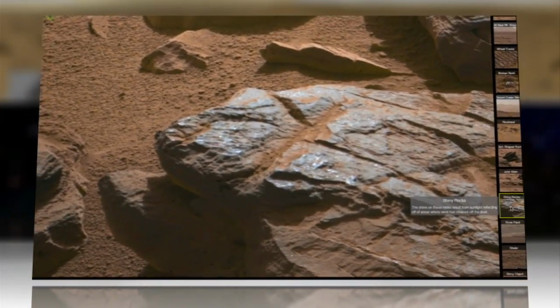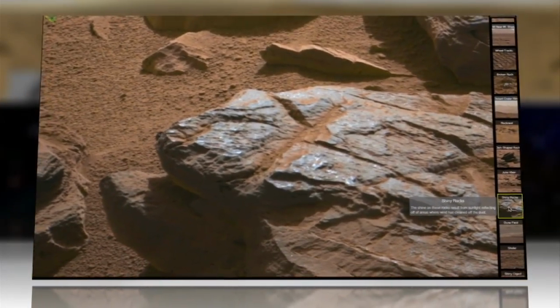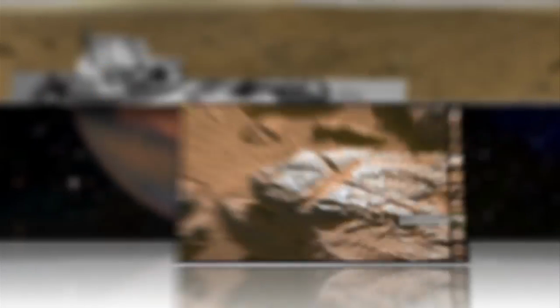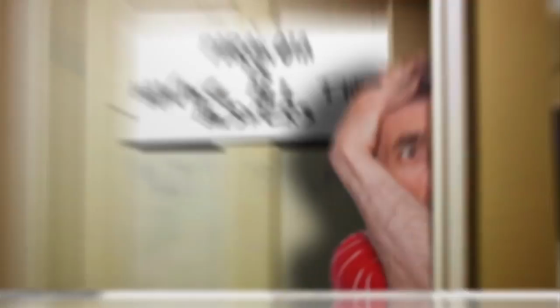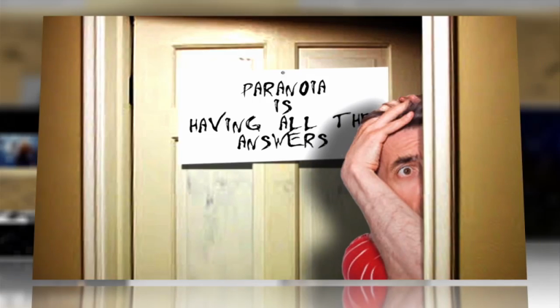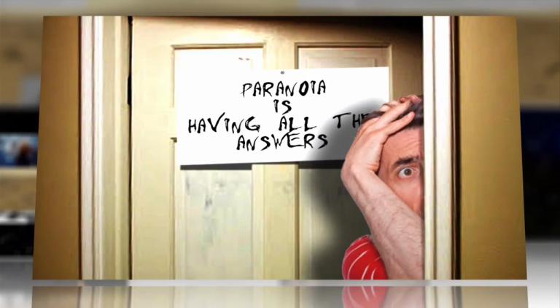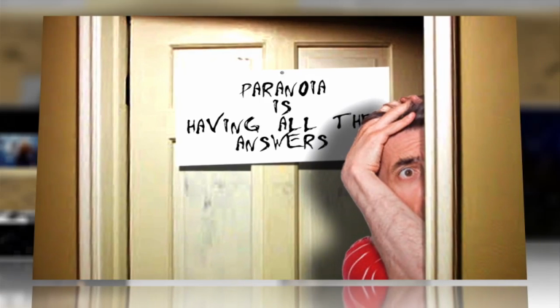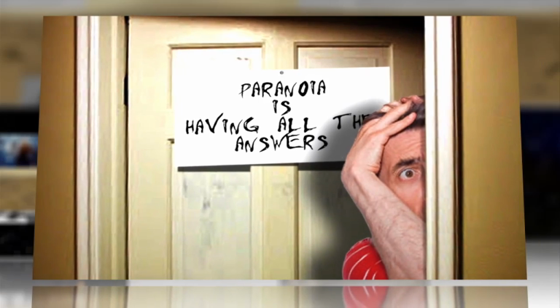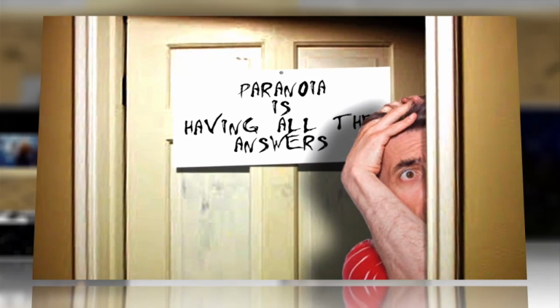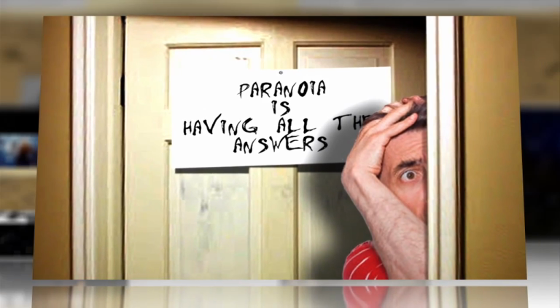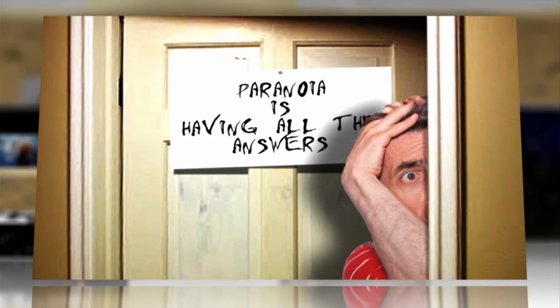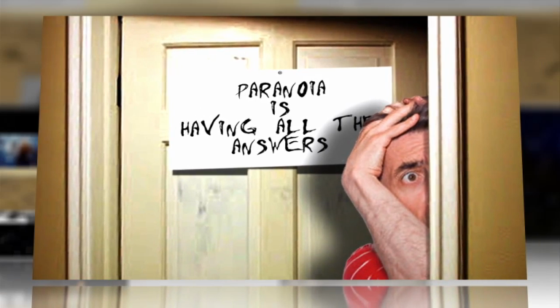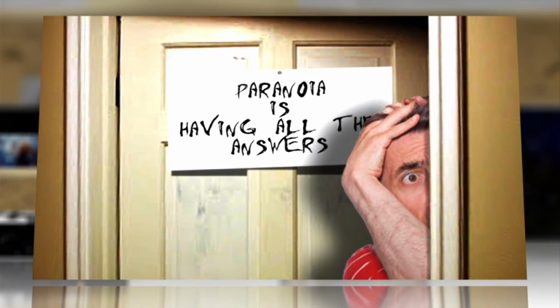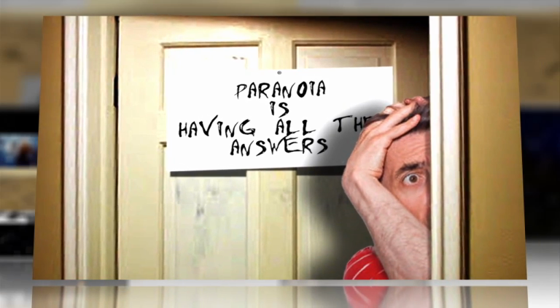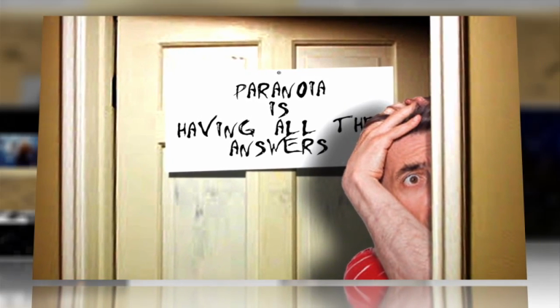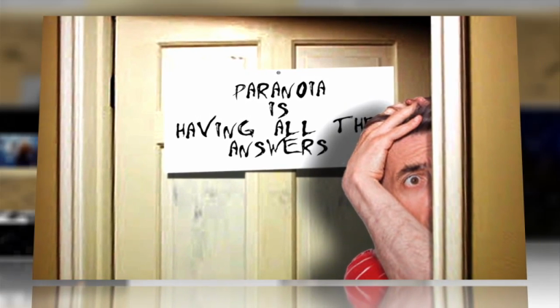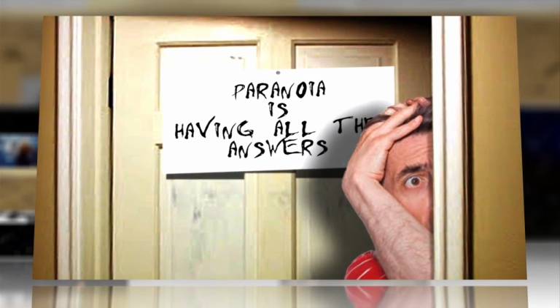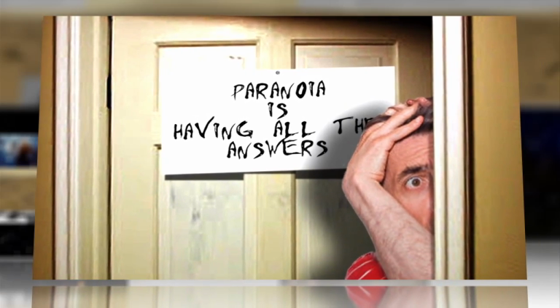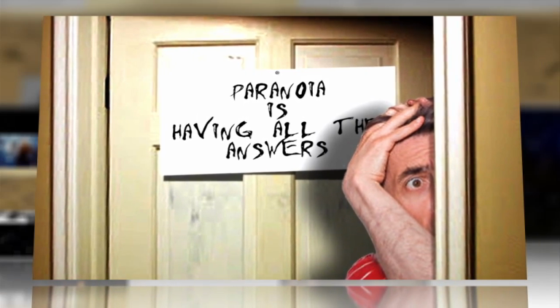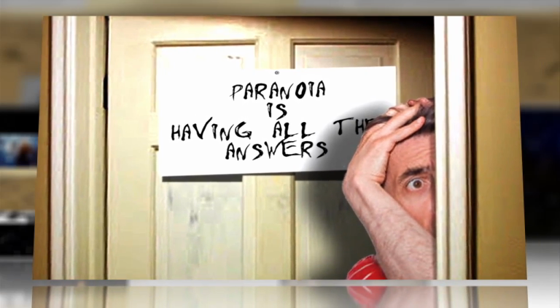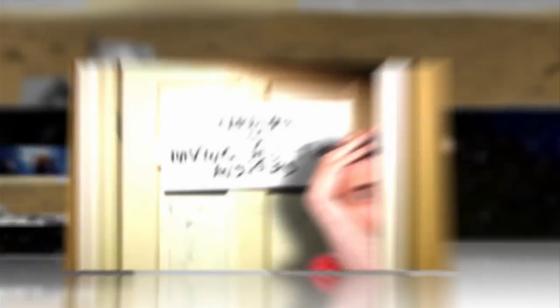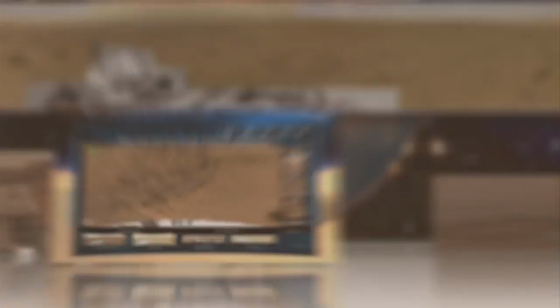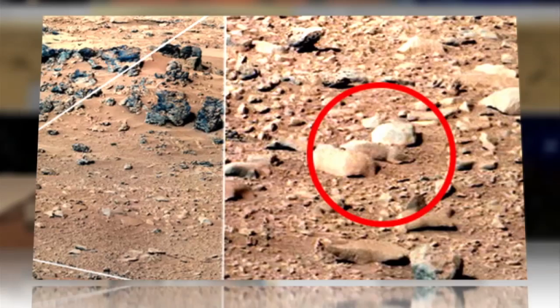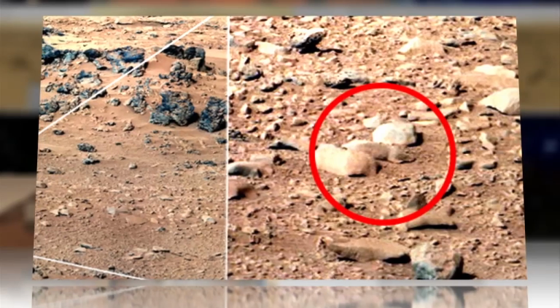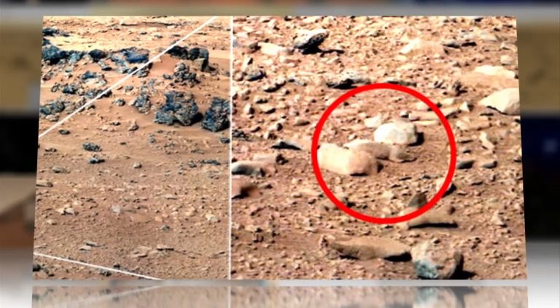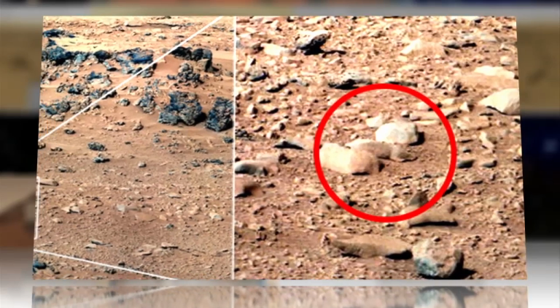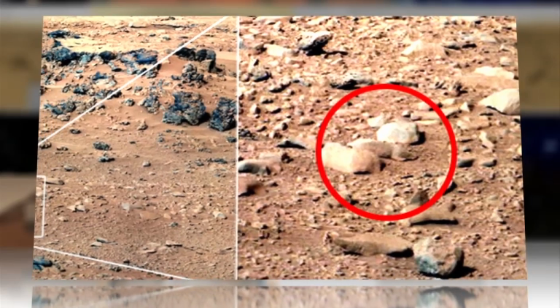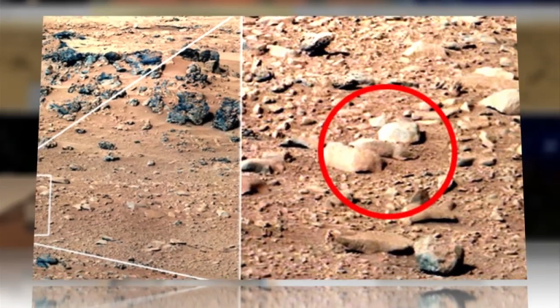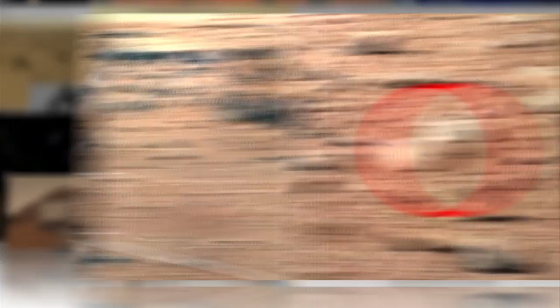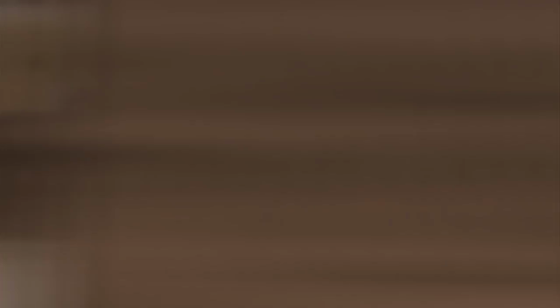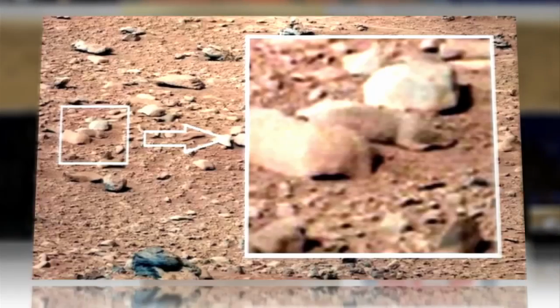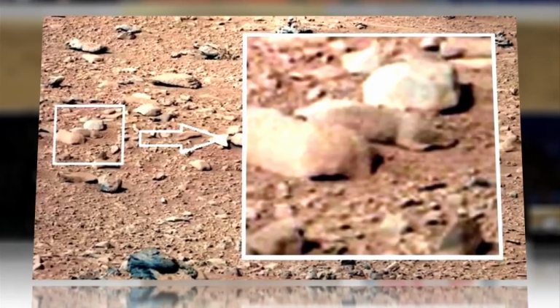But conspiracy theorists take note — no pictures of Mars rats. Not one.